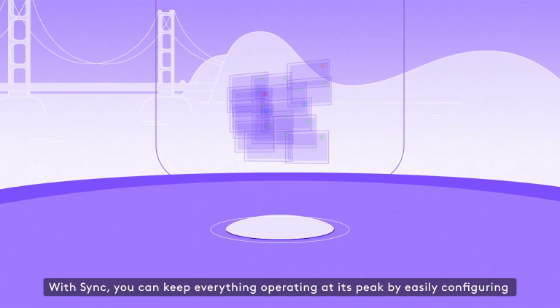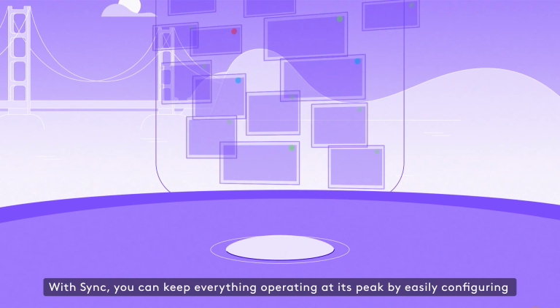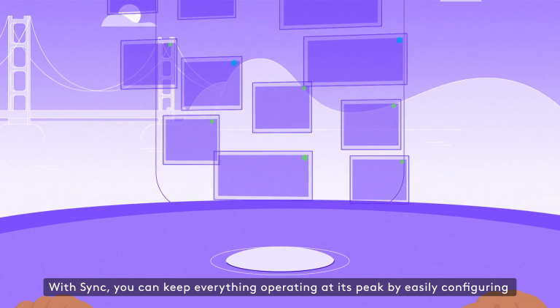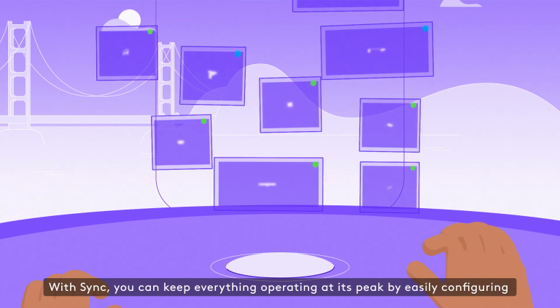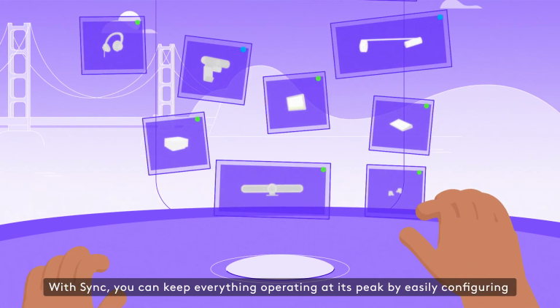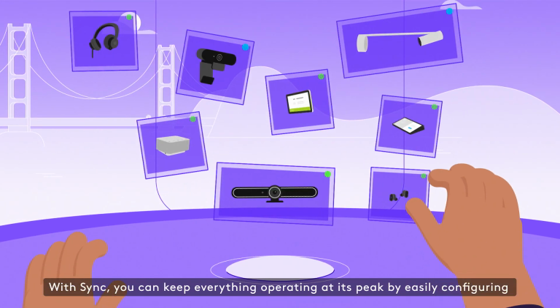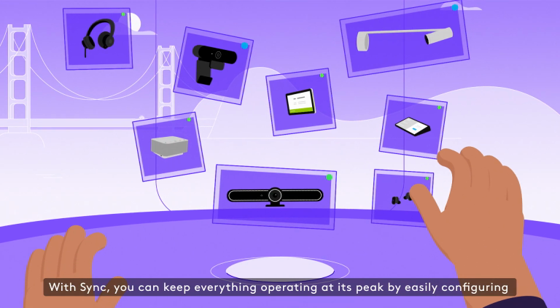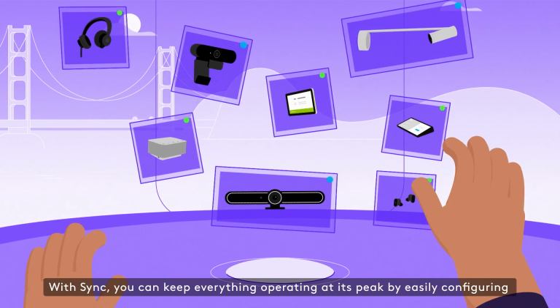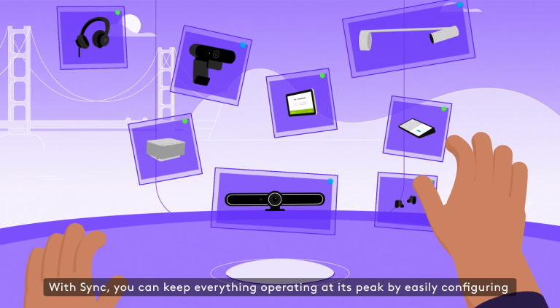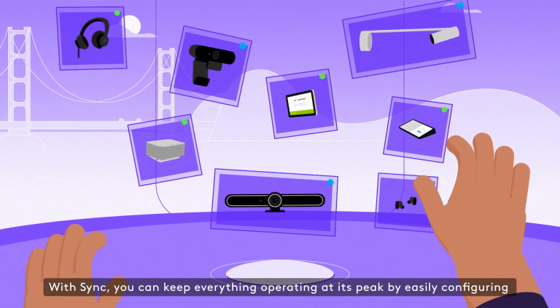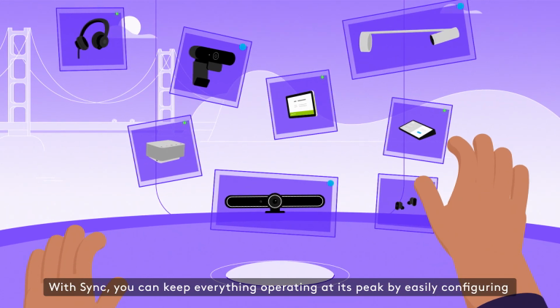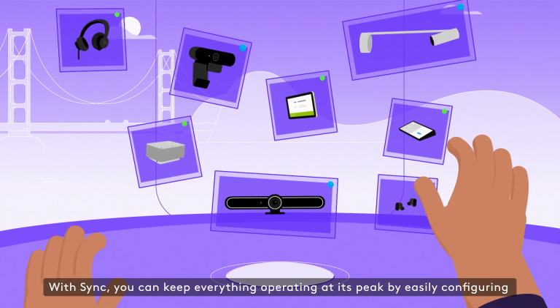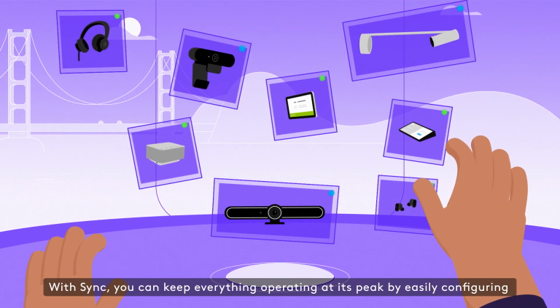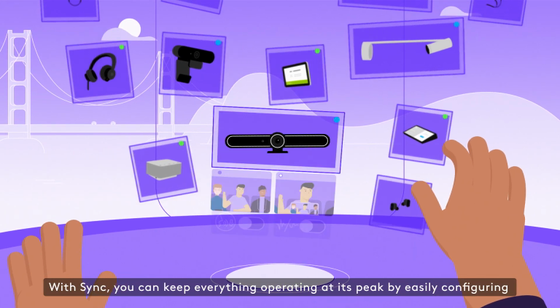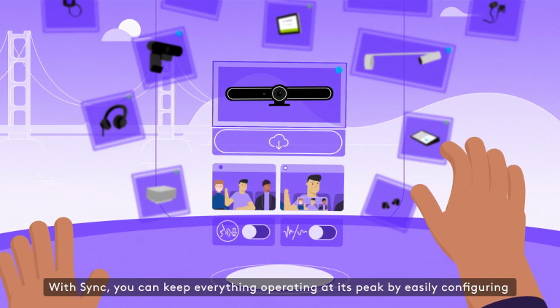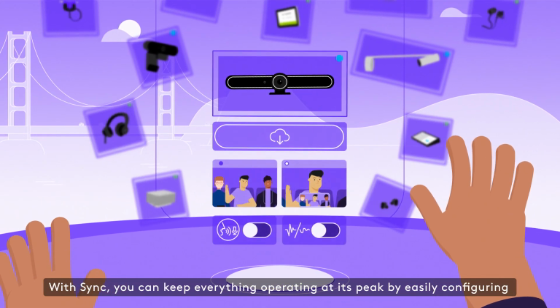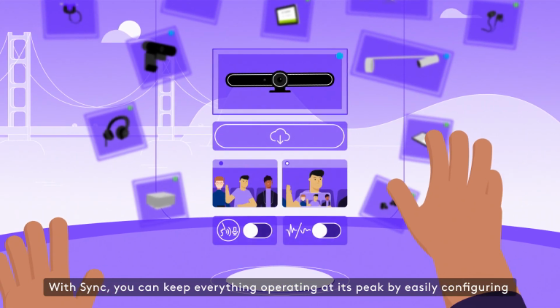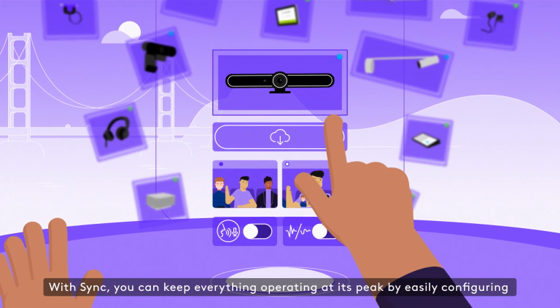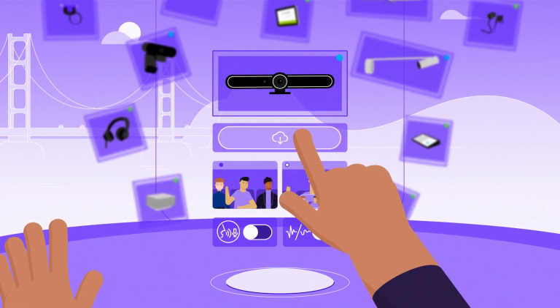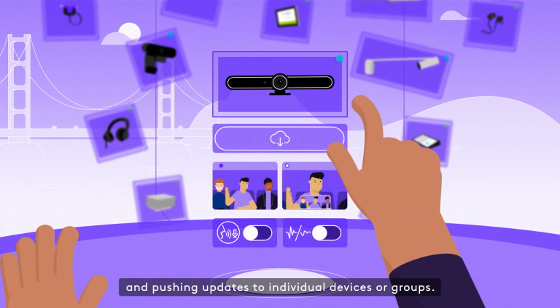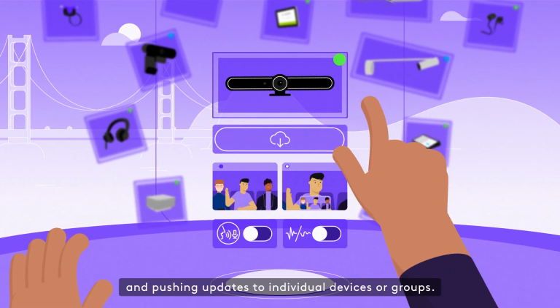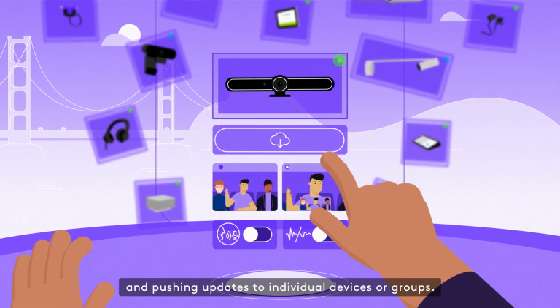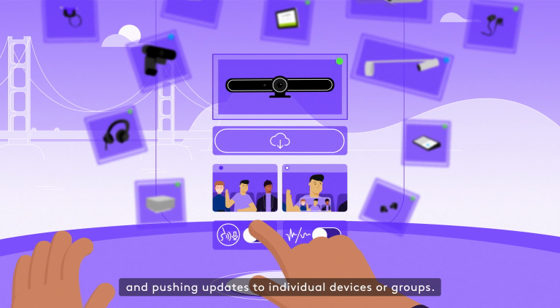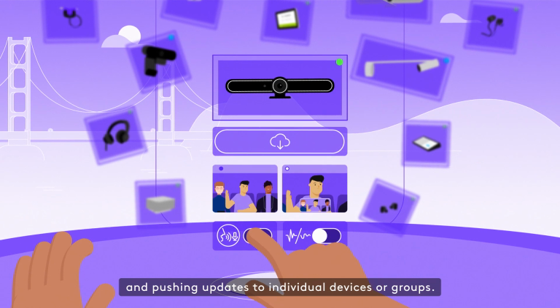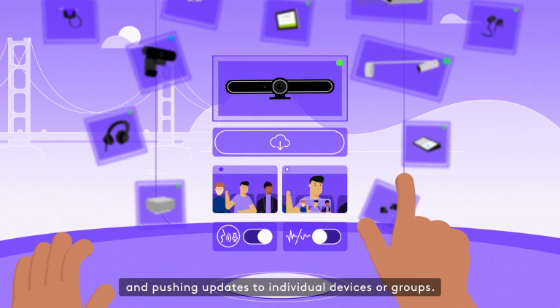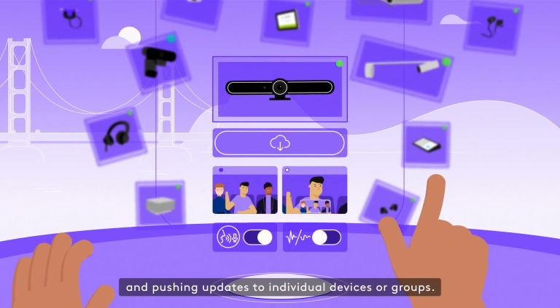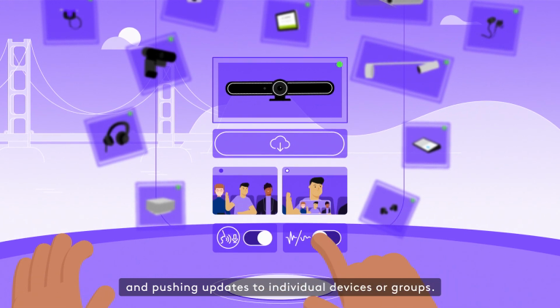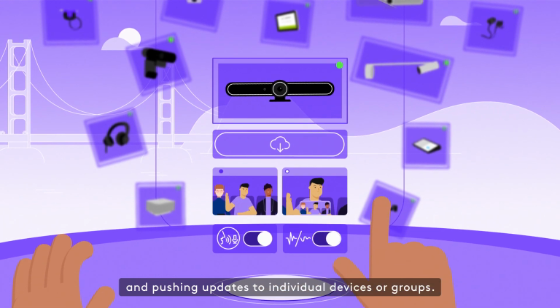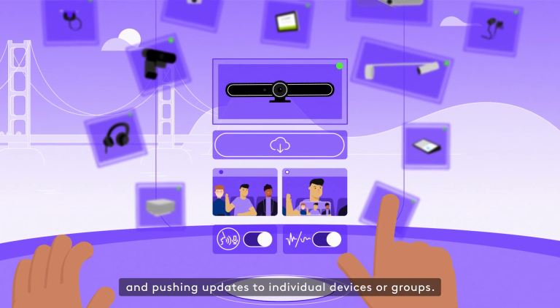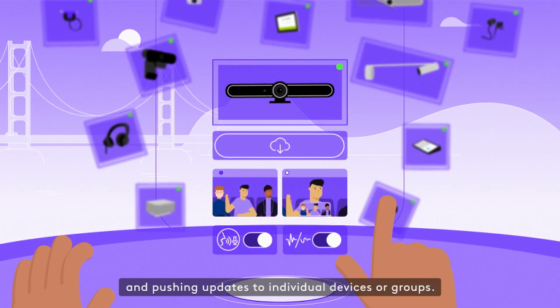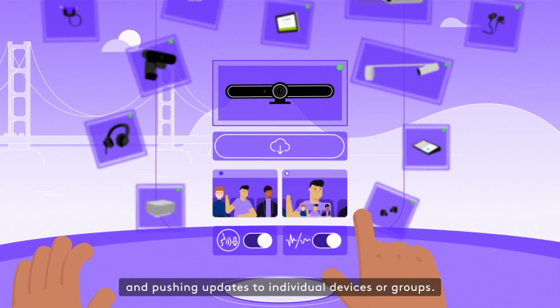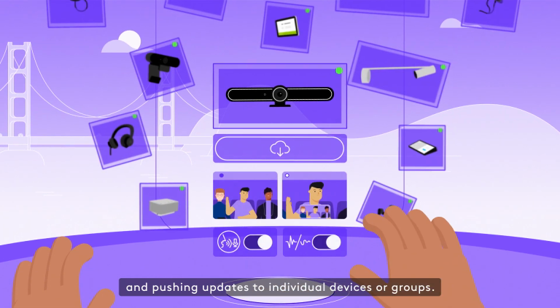With Sync, you can keep everything operating at its peak by easily configuring and pushing updates to individual devices or groups.